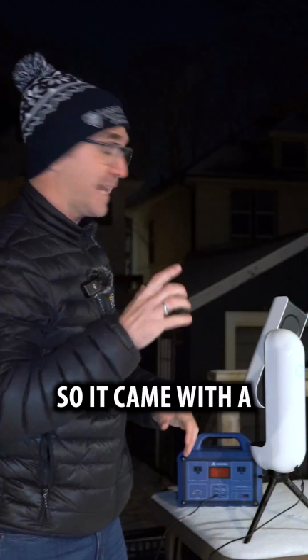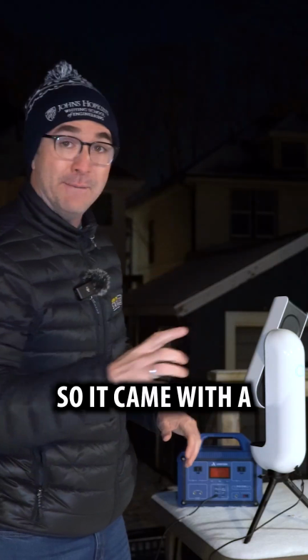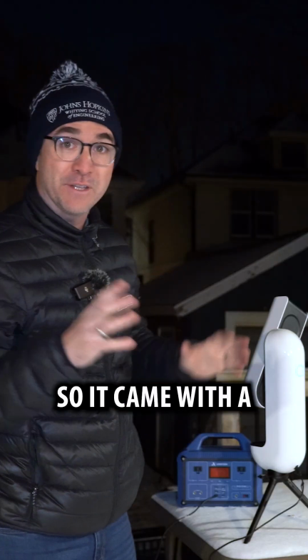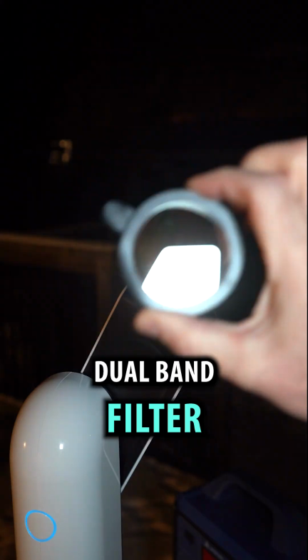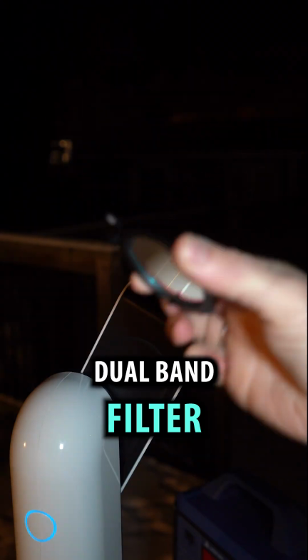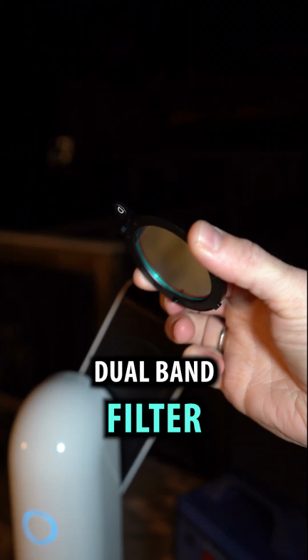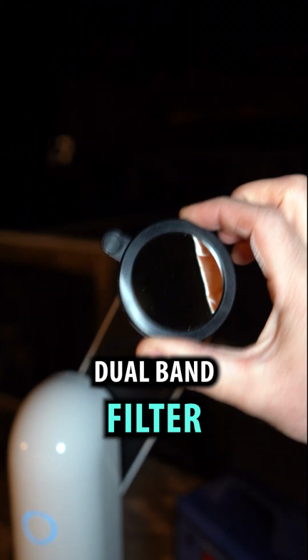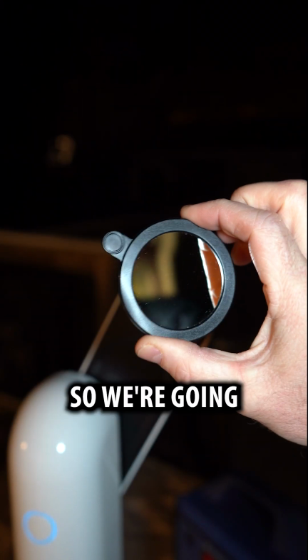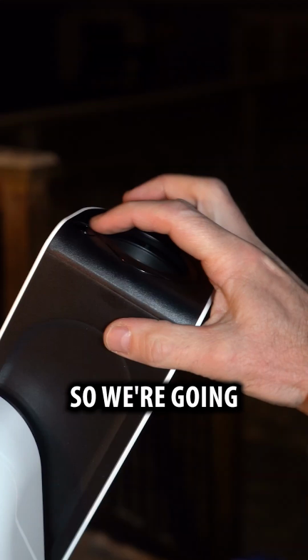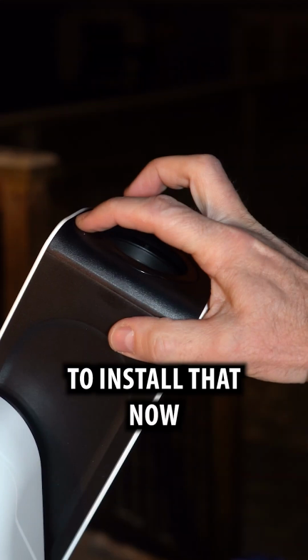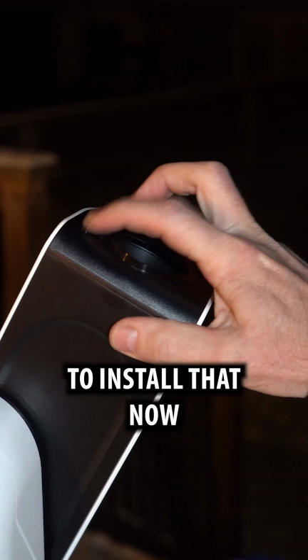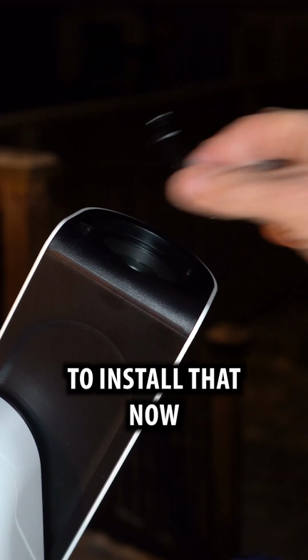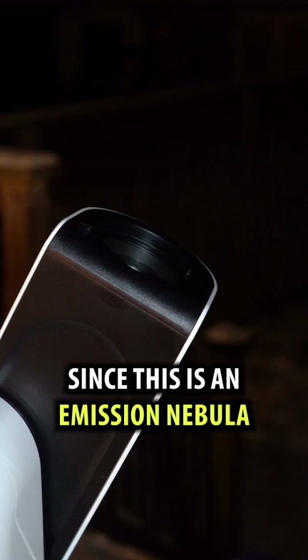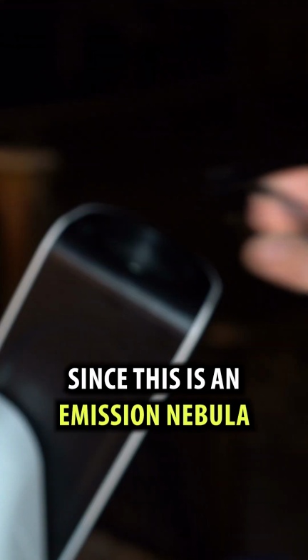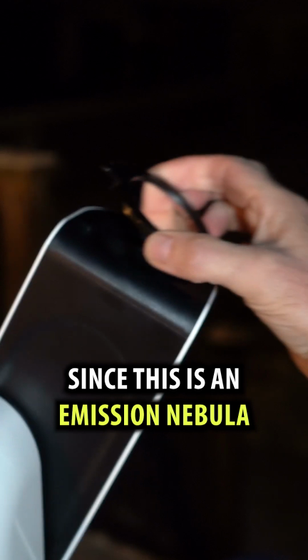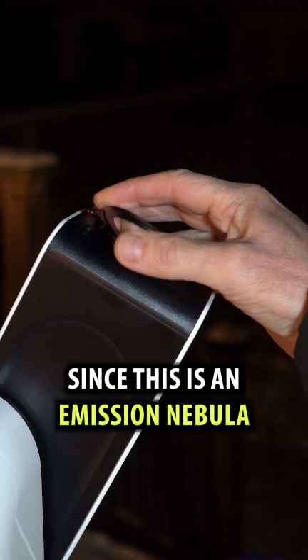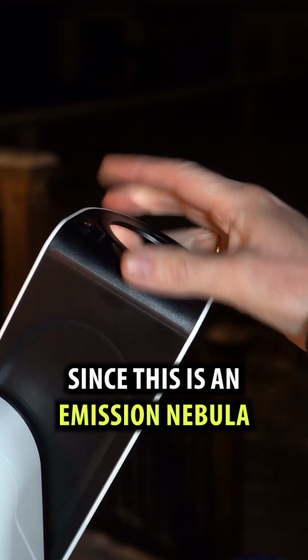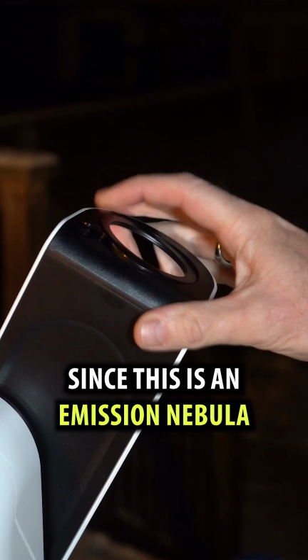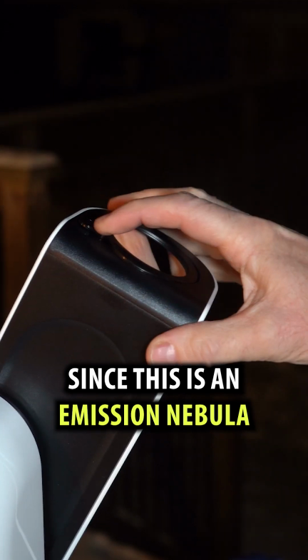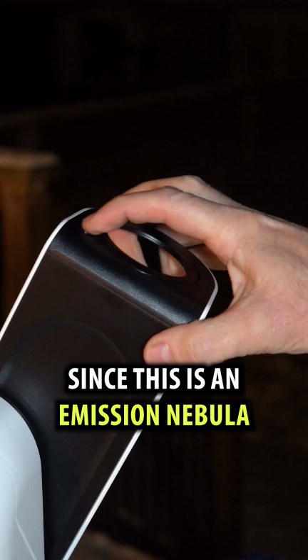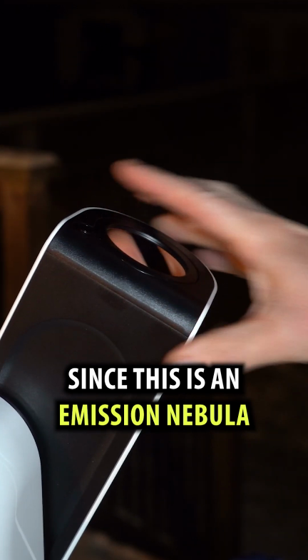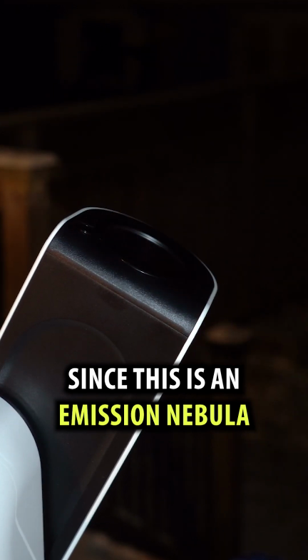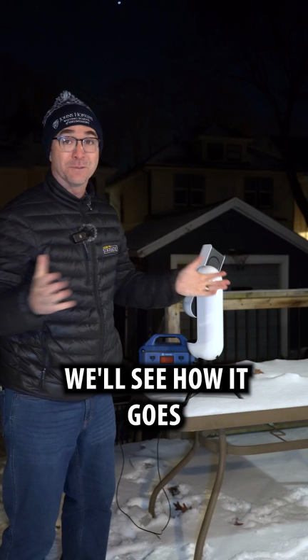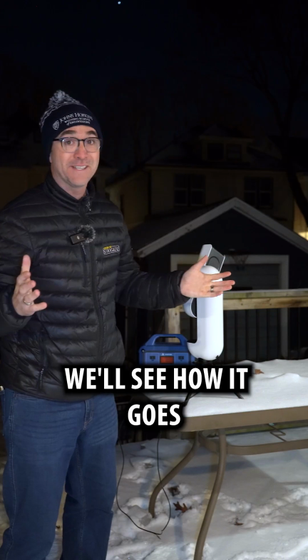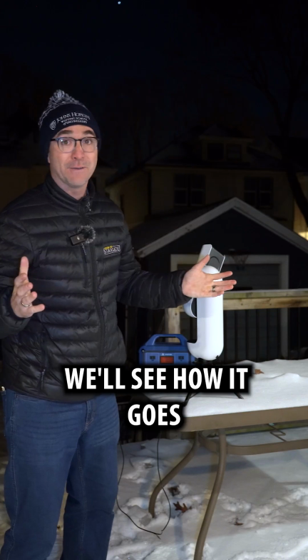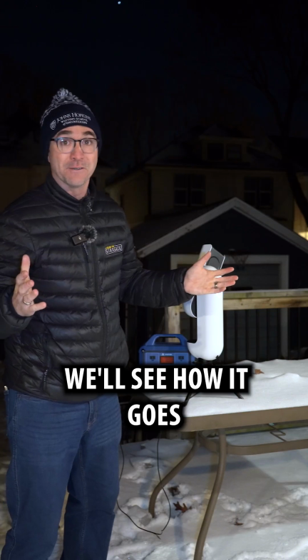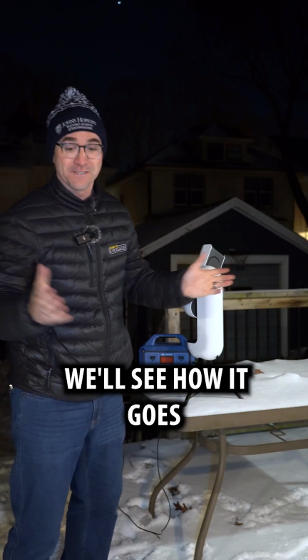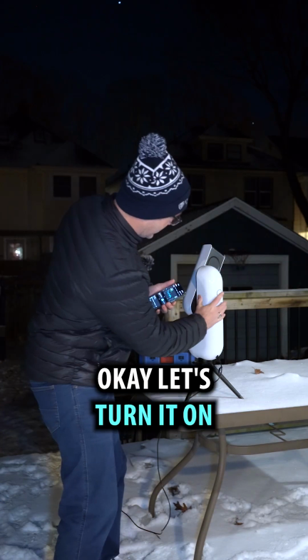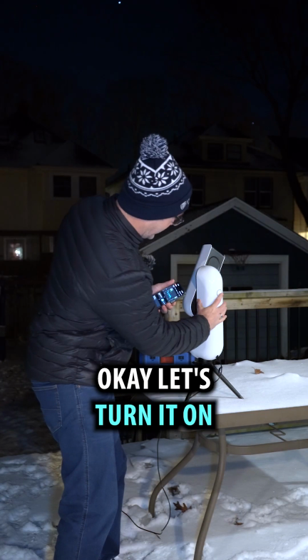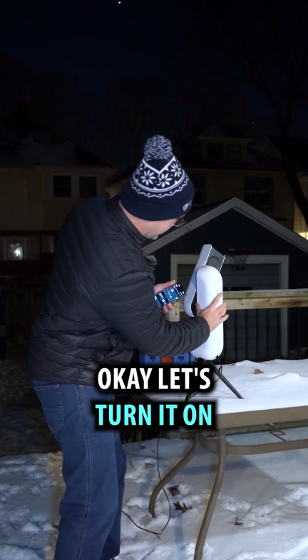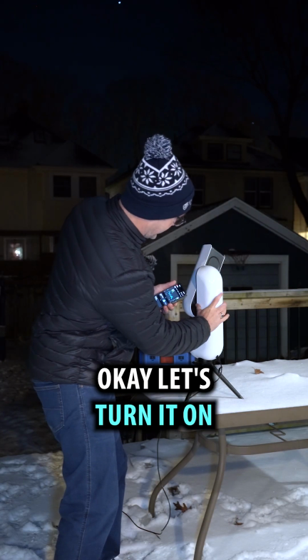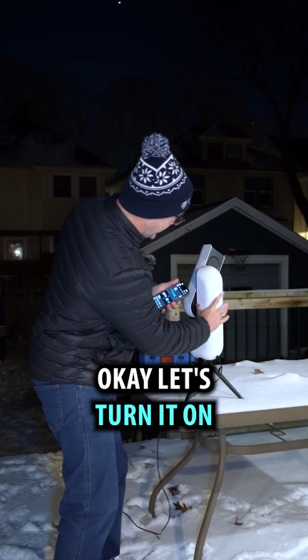It came with a dual band filter, so we're going to install that now since this is an emission nebula. We'll see how it goes. Okay, let's turn it on.